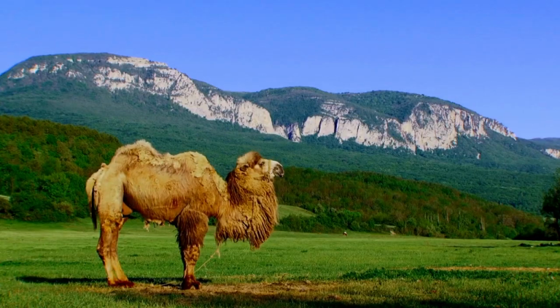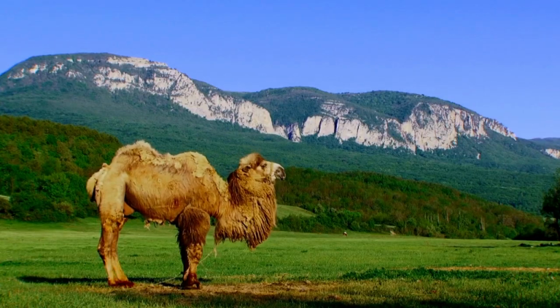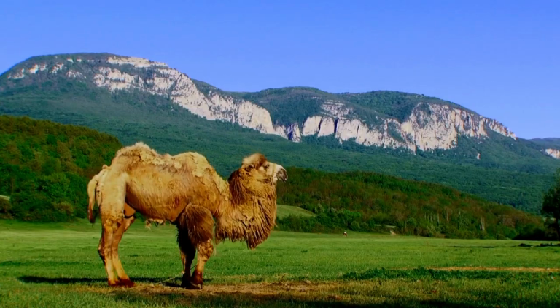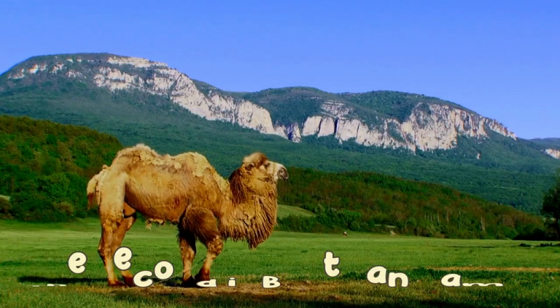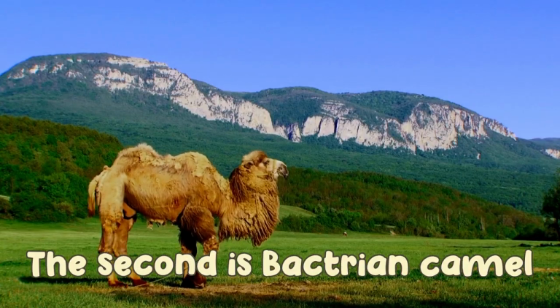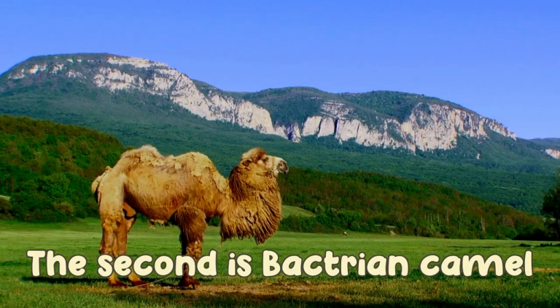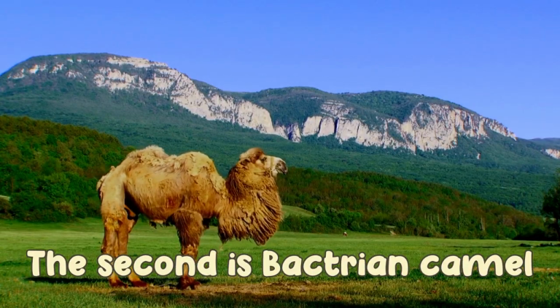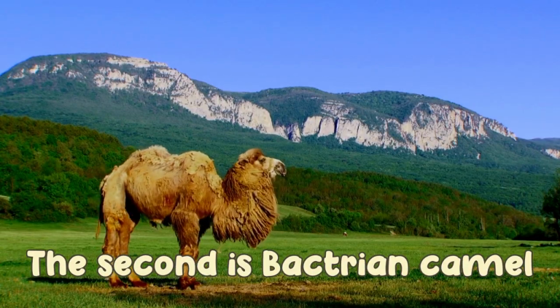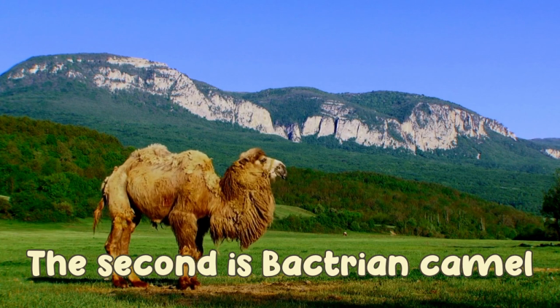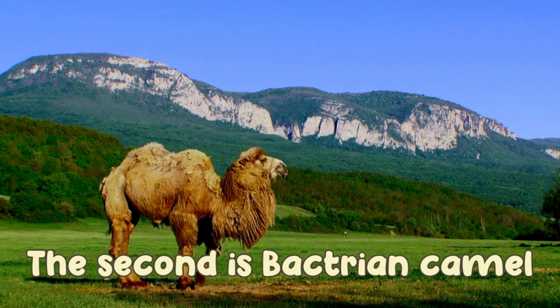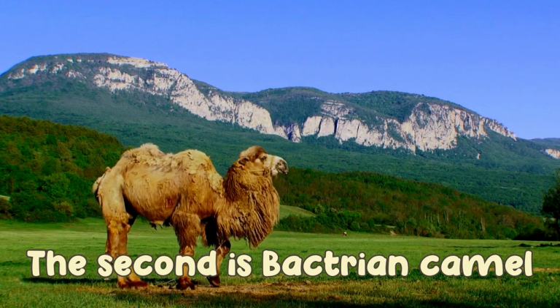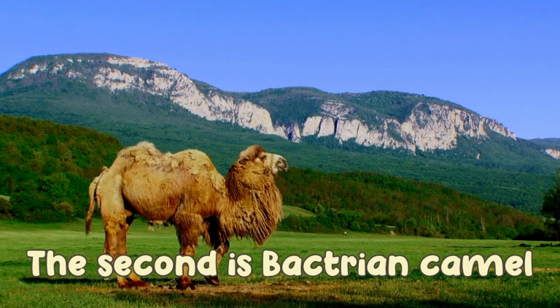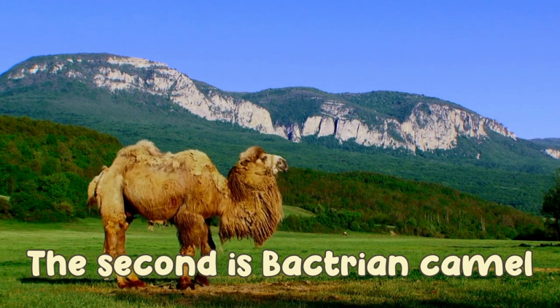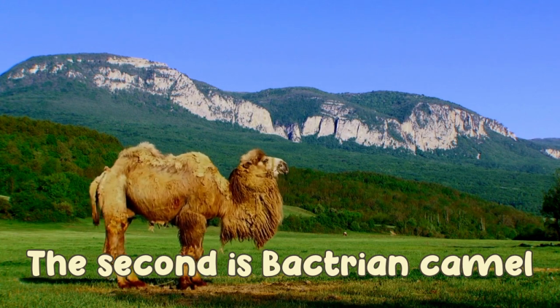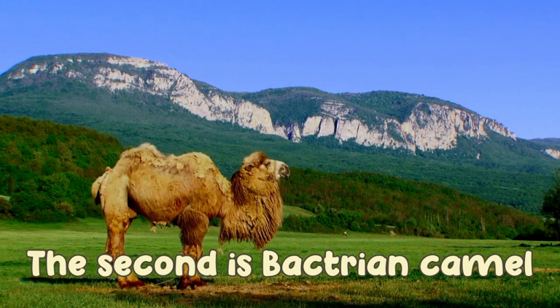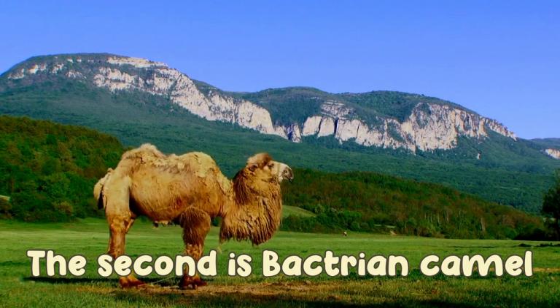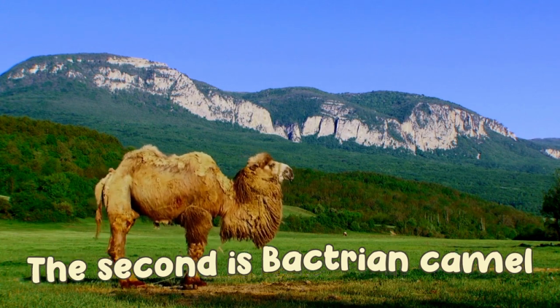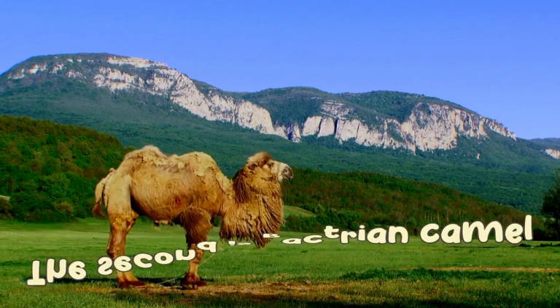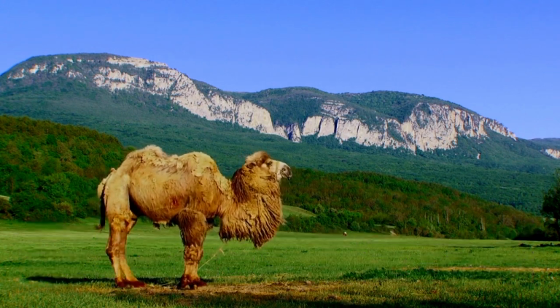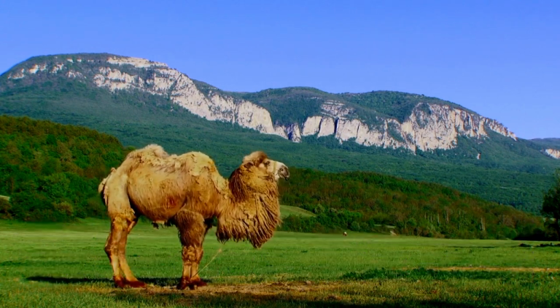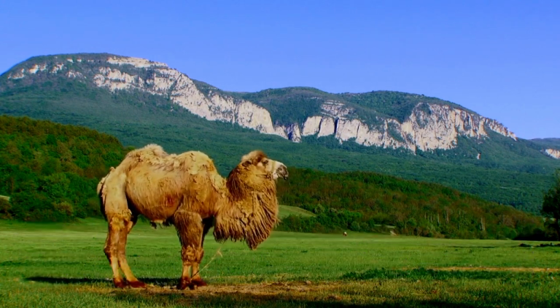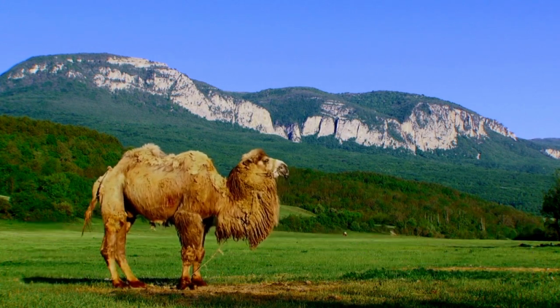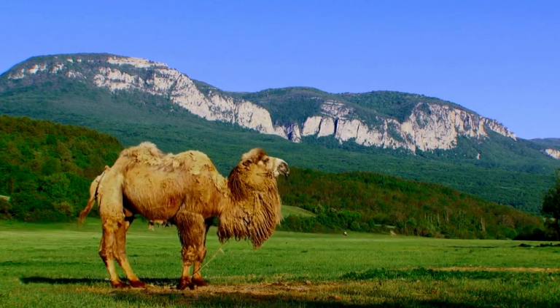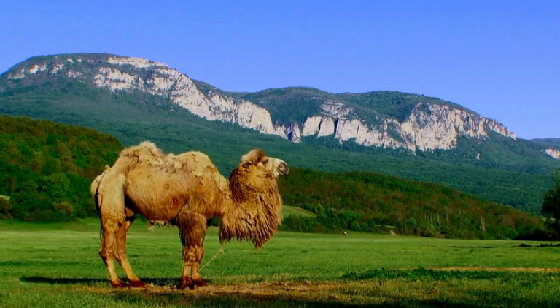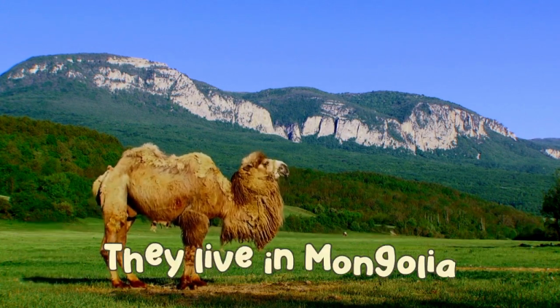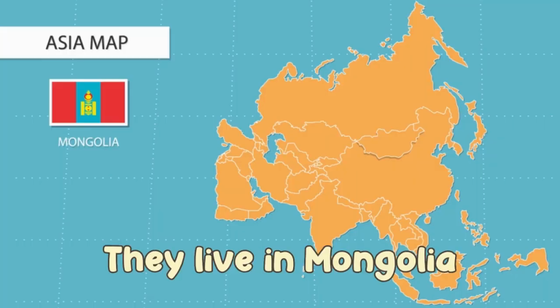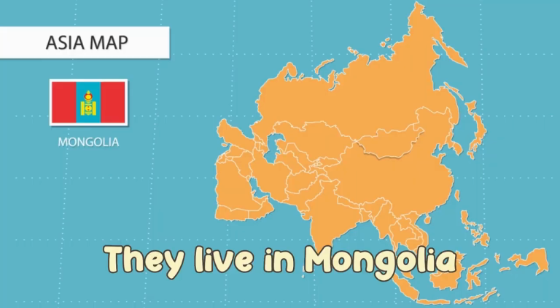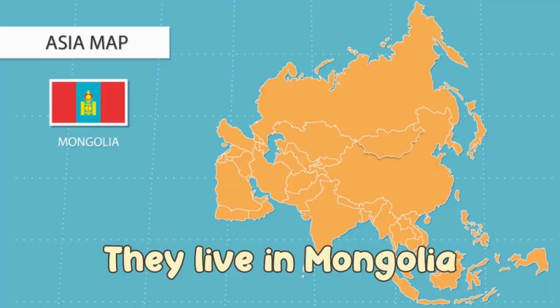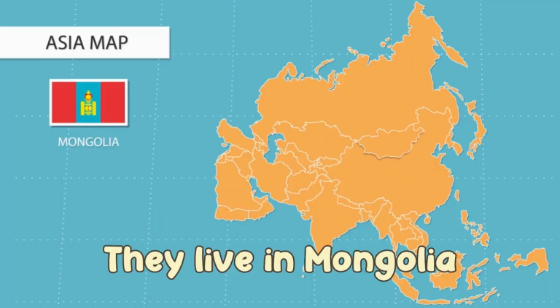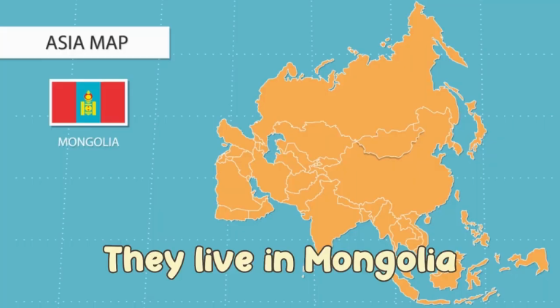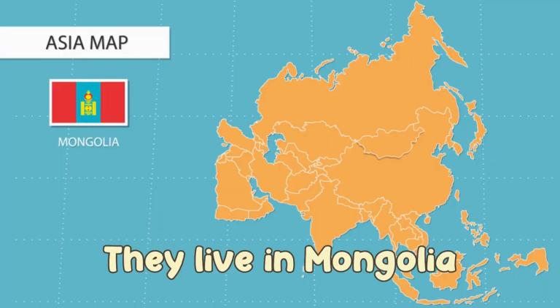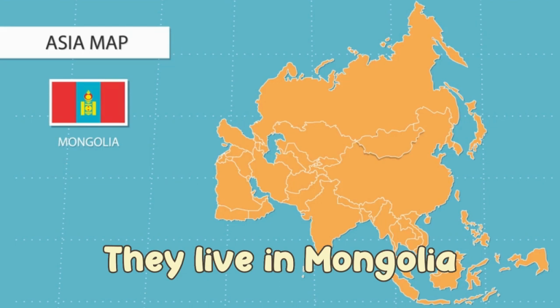The second is the Bactrian camel. They live in Mongolia.